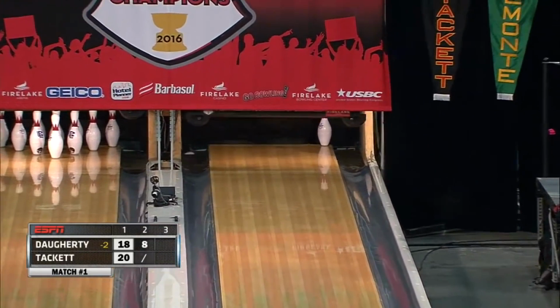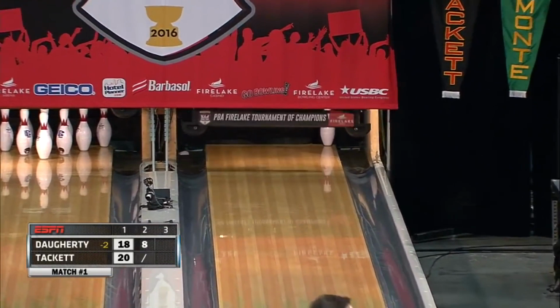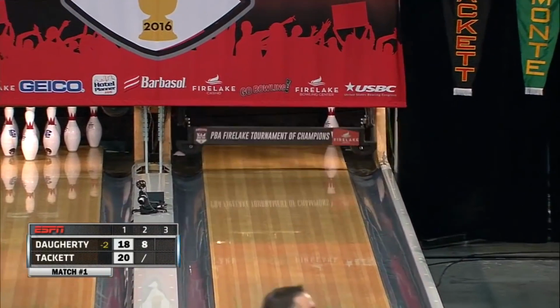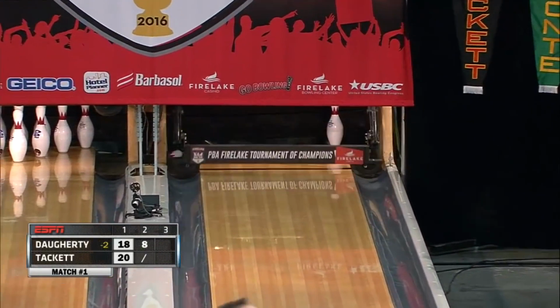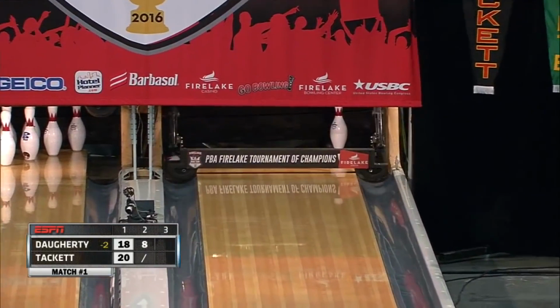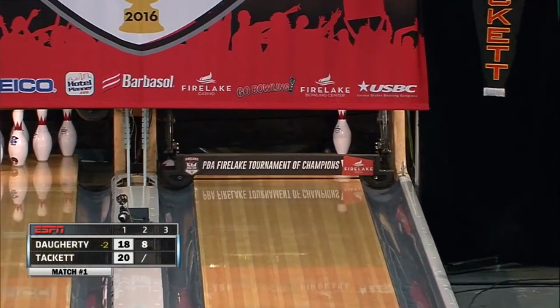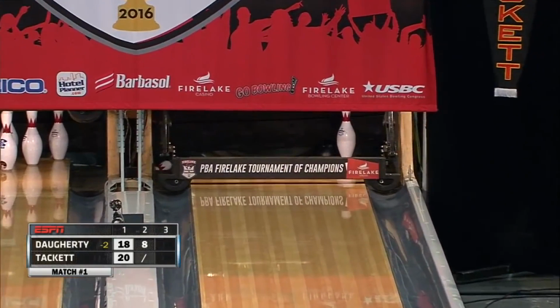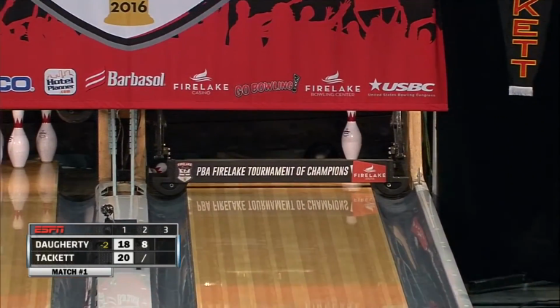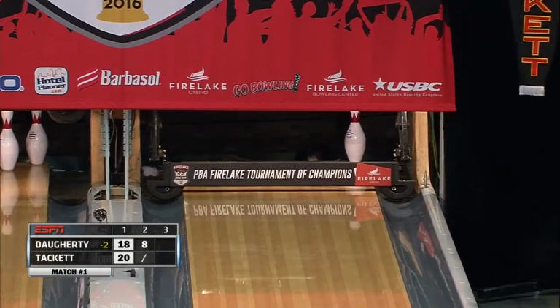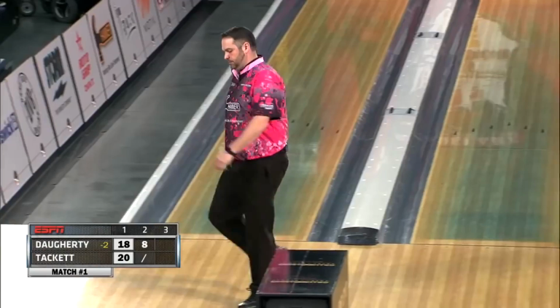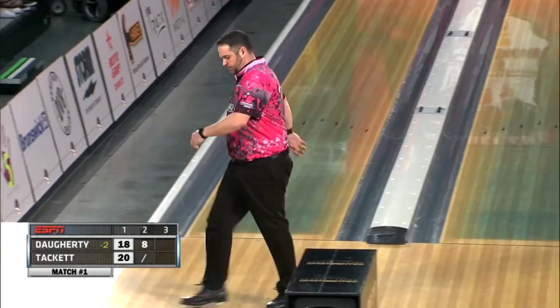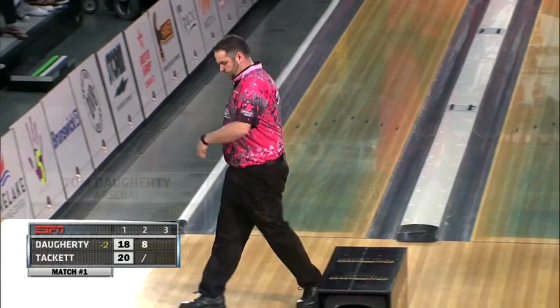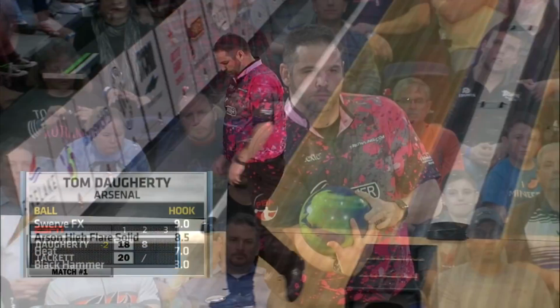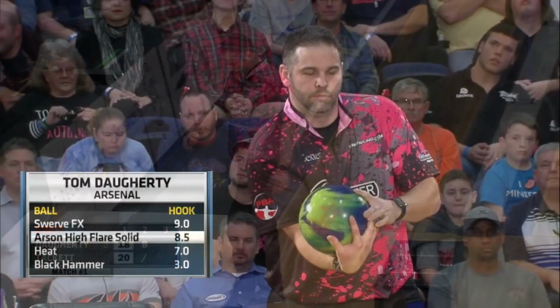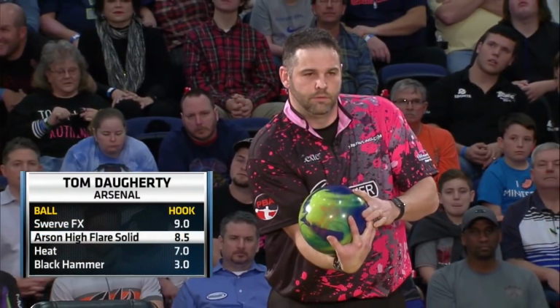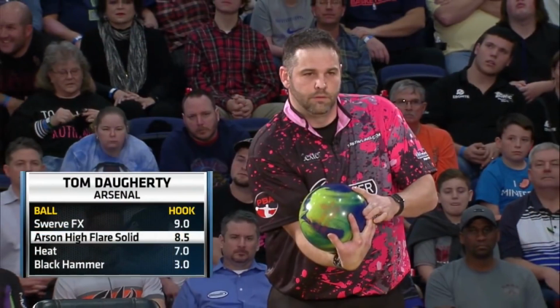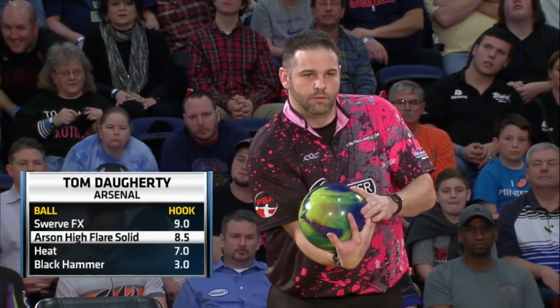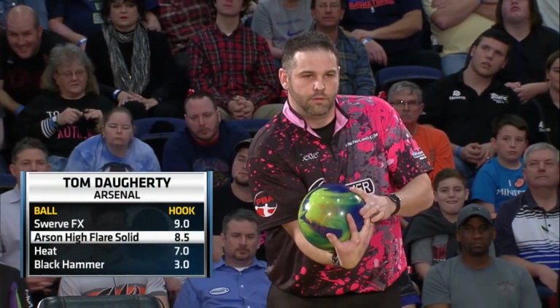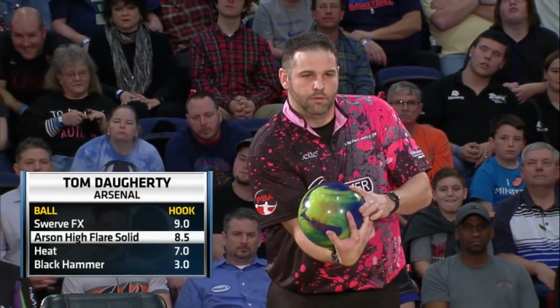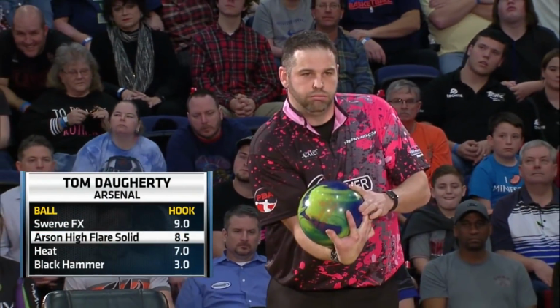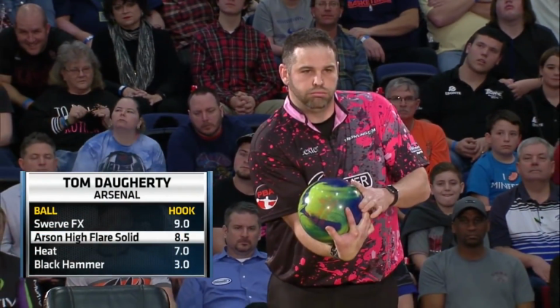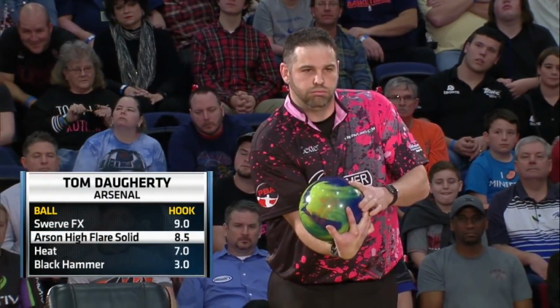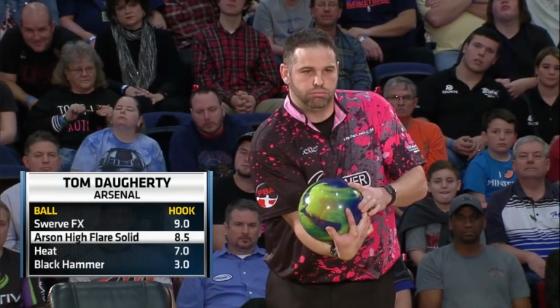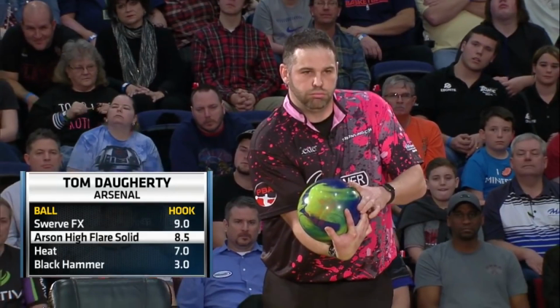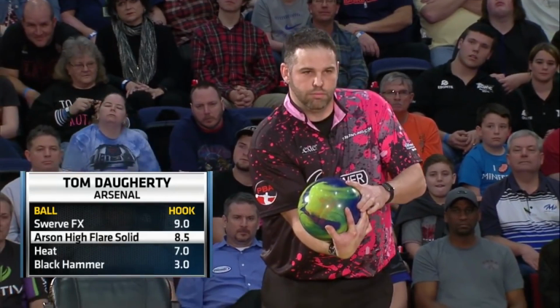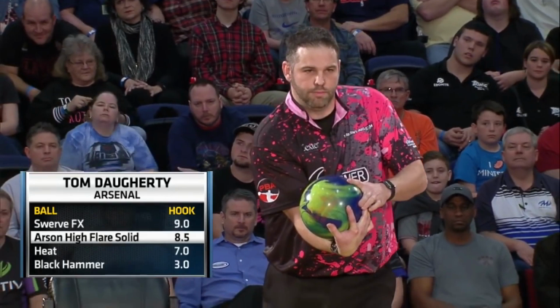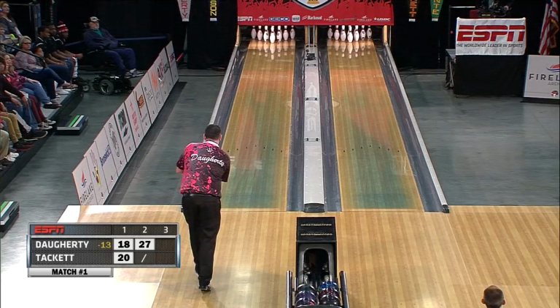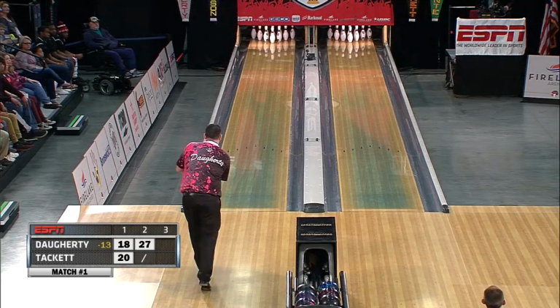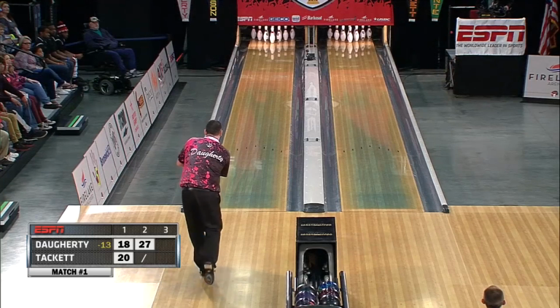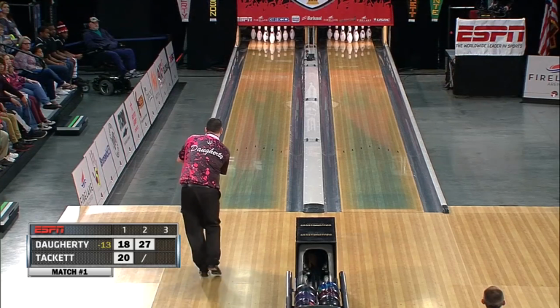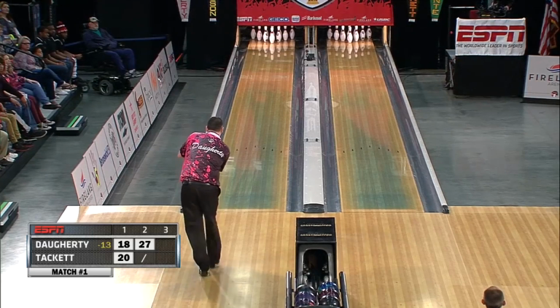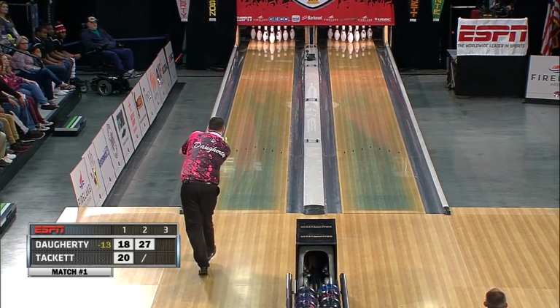An open frame for Doherty, so he's going near the top of his bag in terms of ball strength.